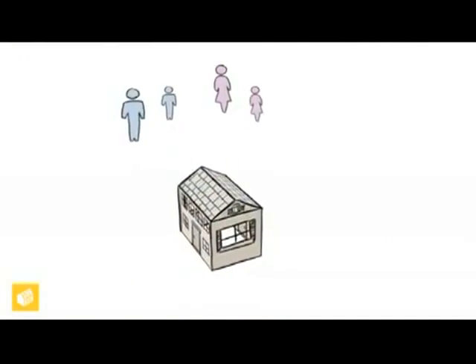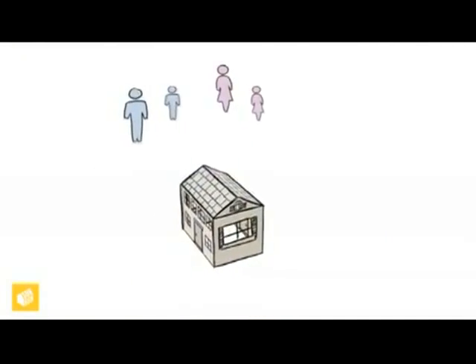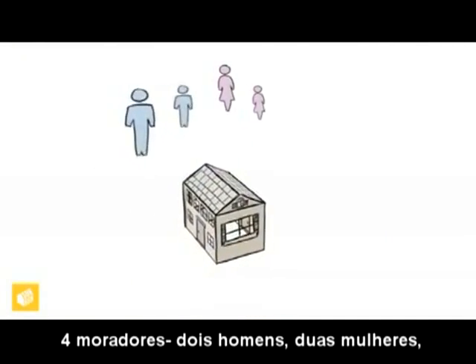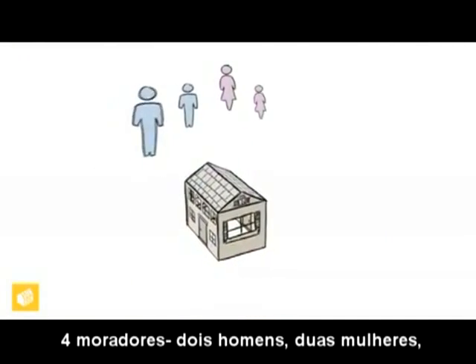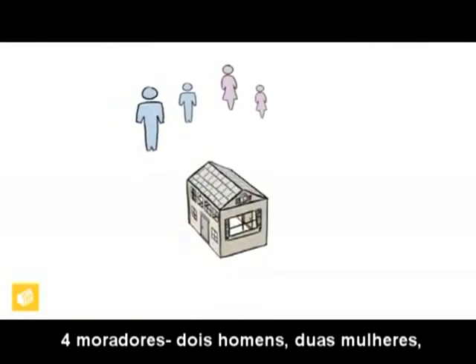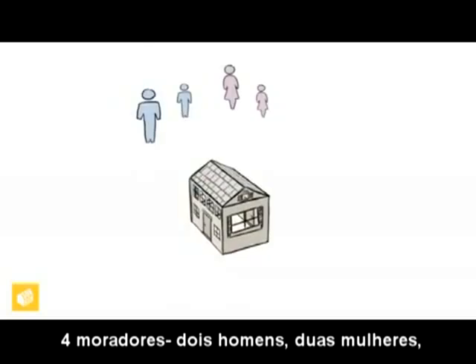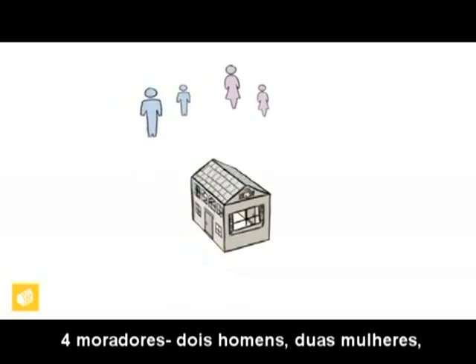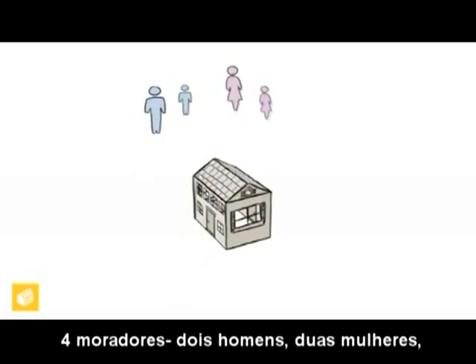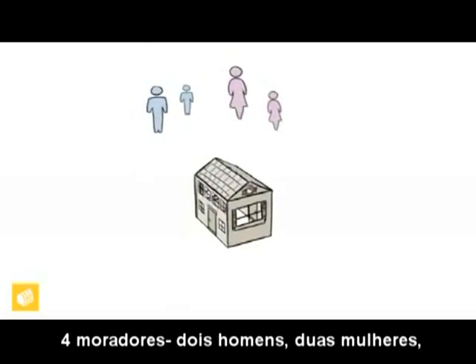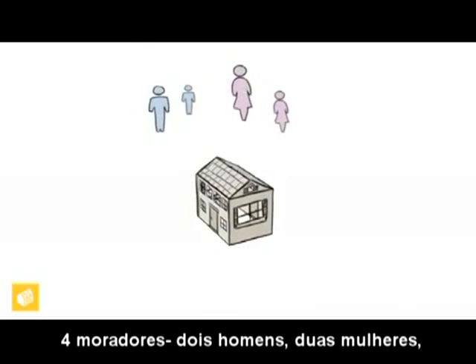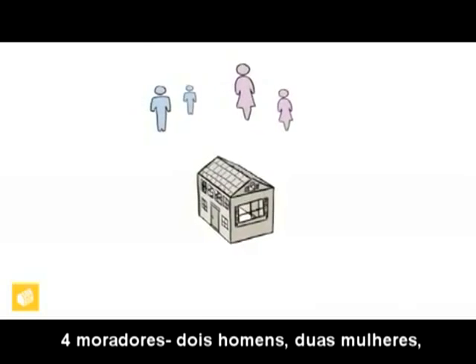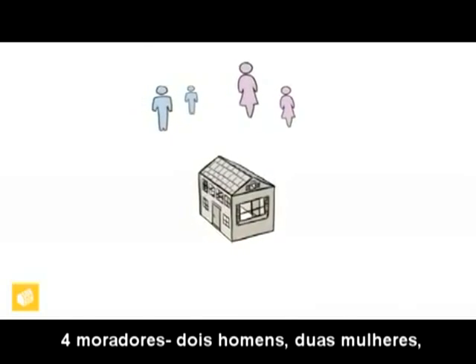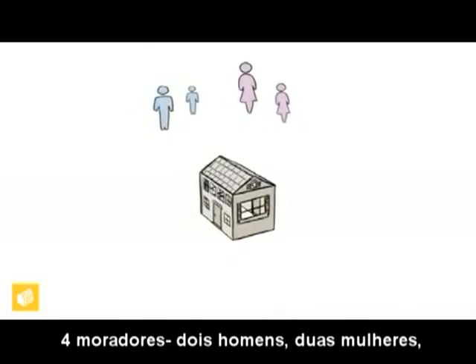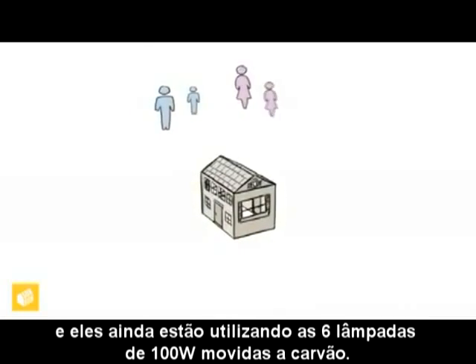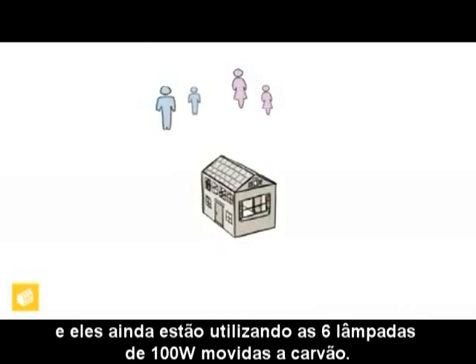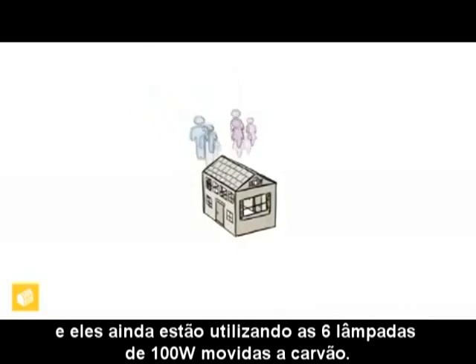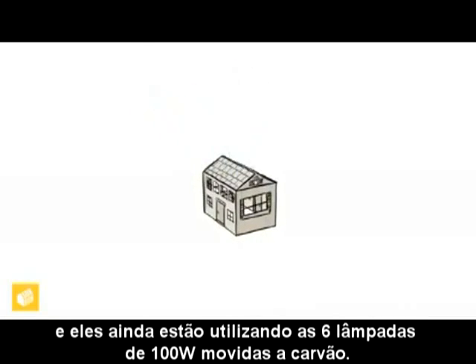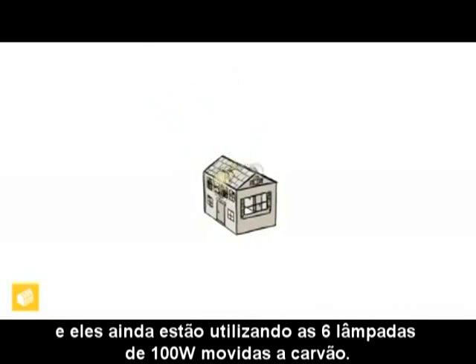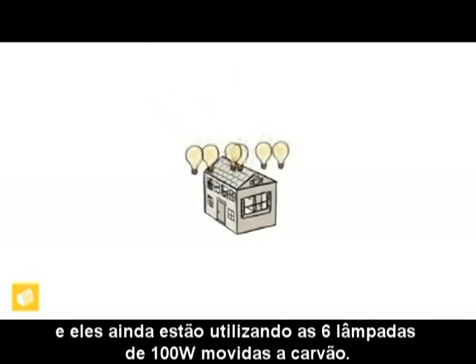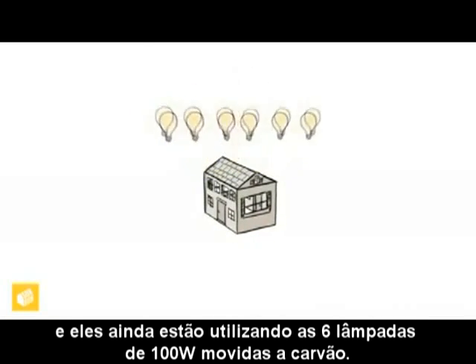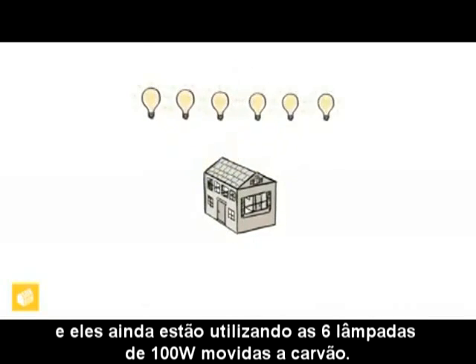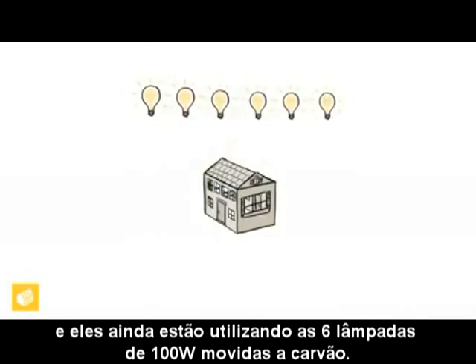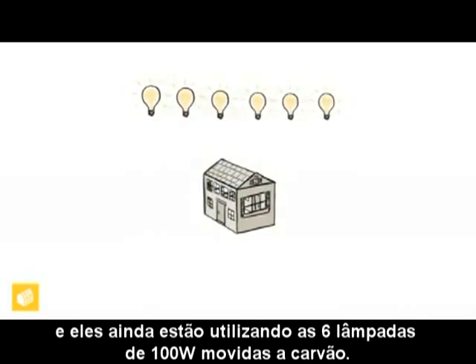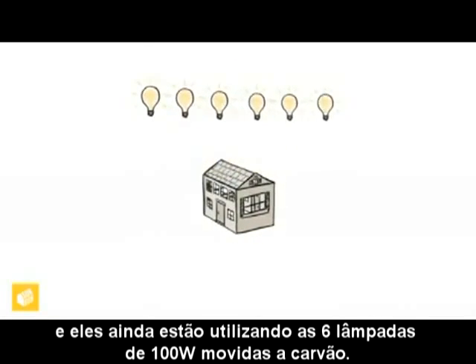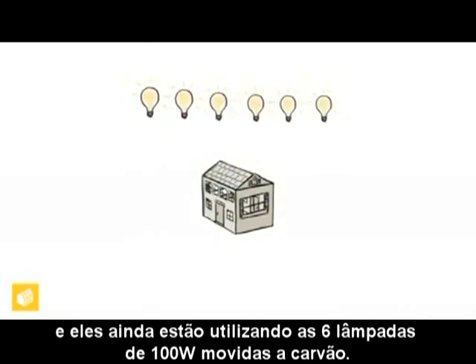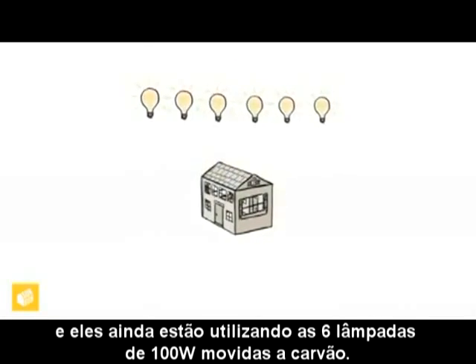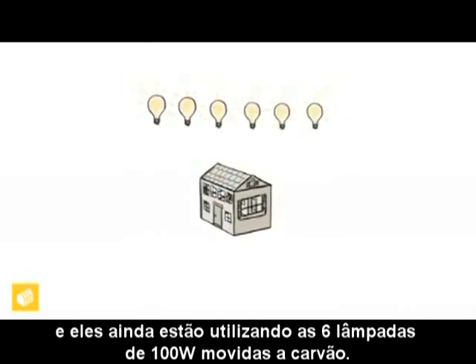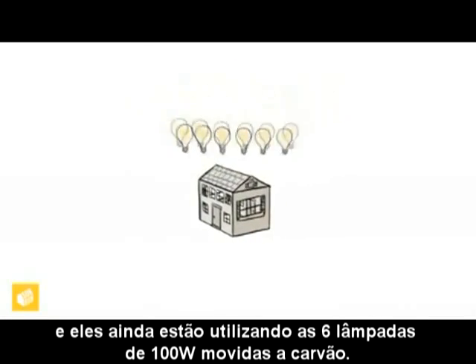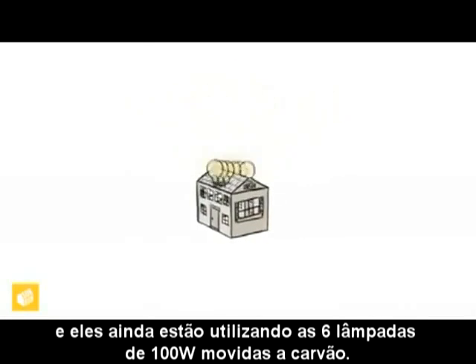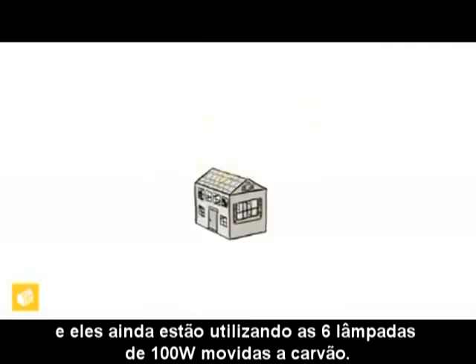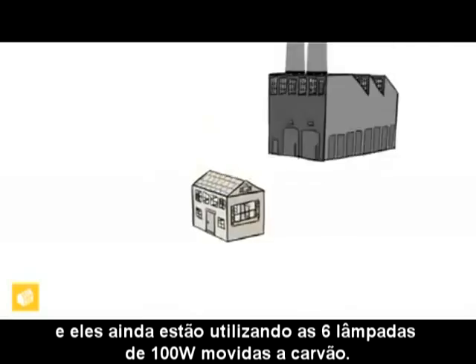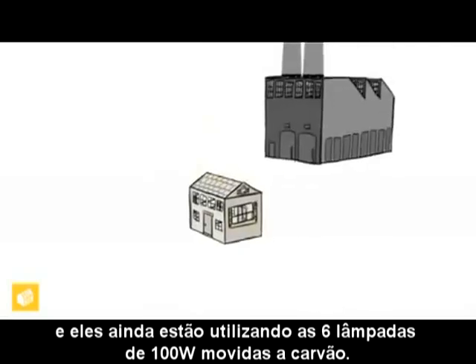Four occupants — two are male, two are female — and they are still running six 100-watt light bulbs powered by coal.